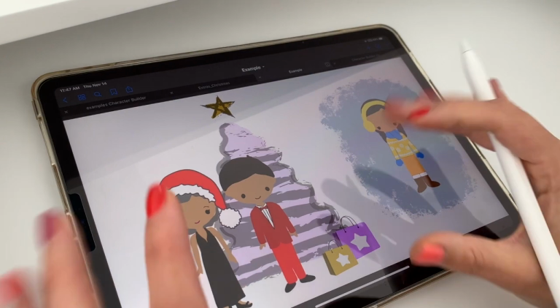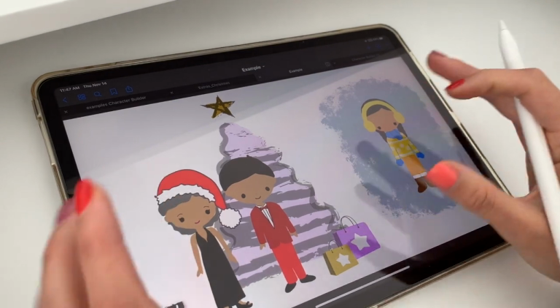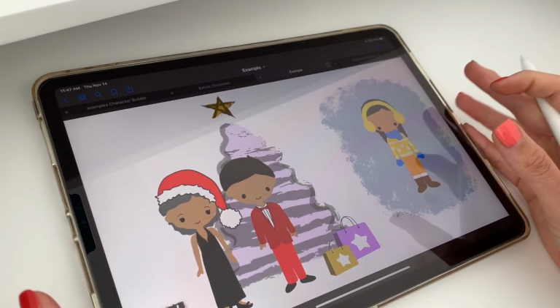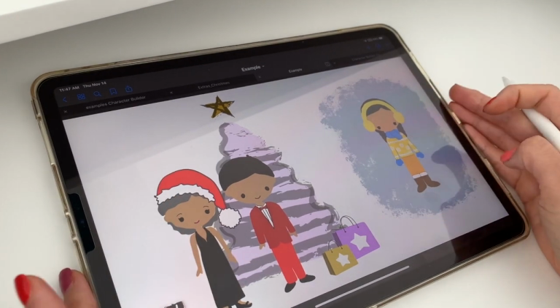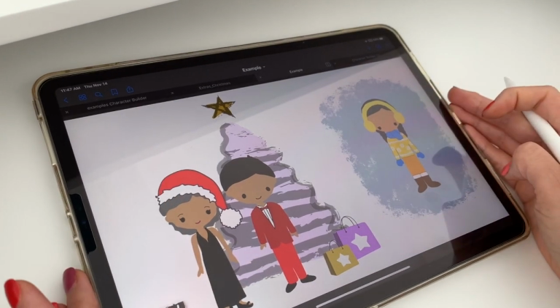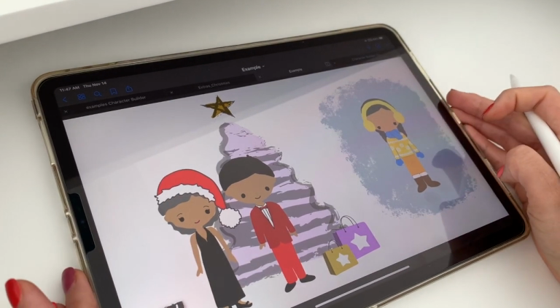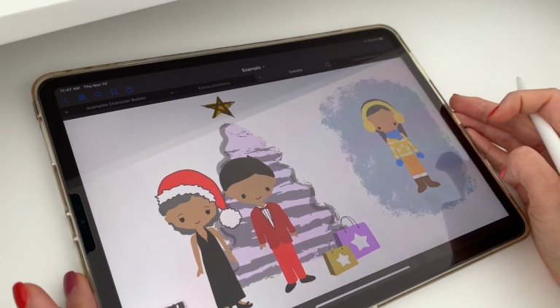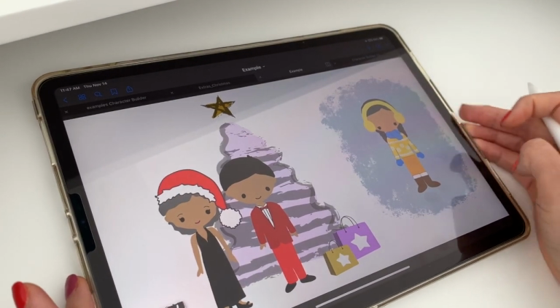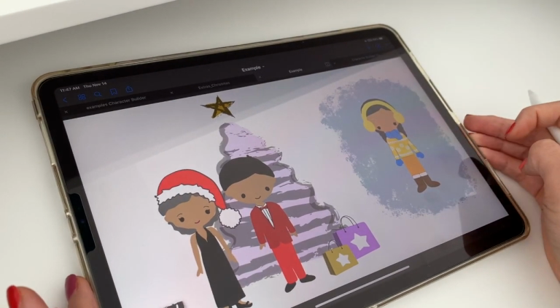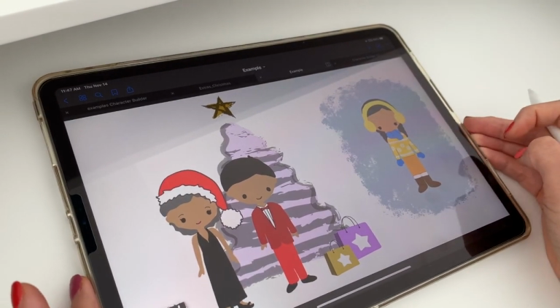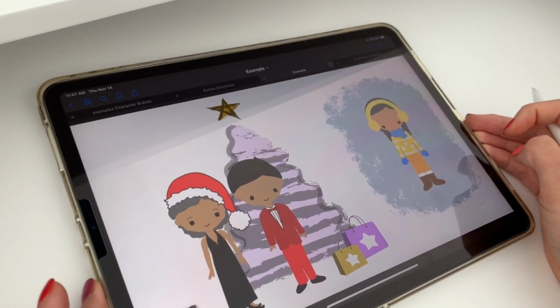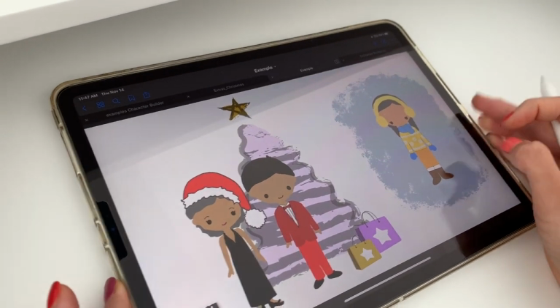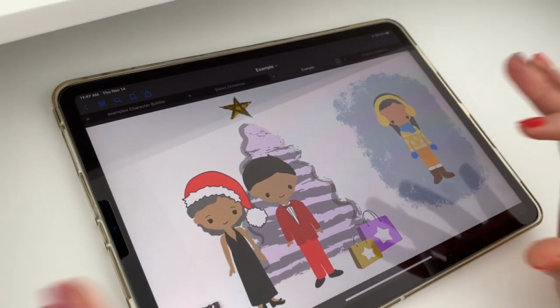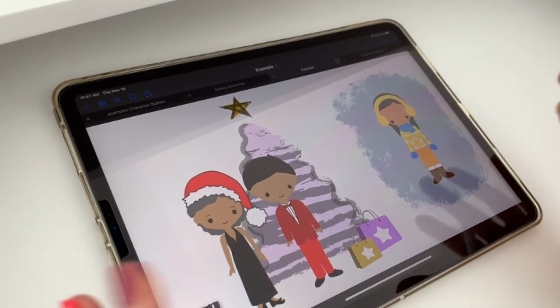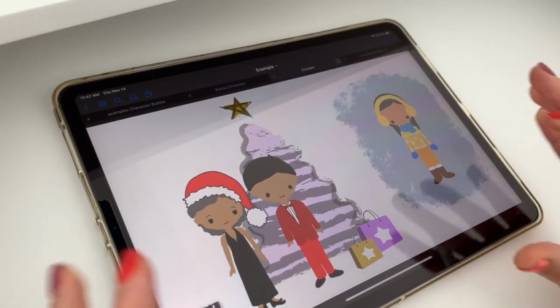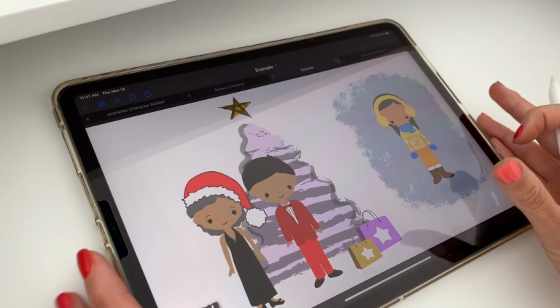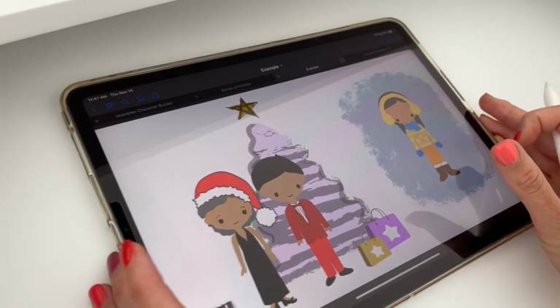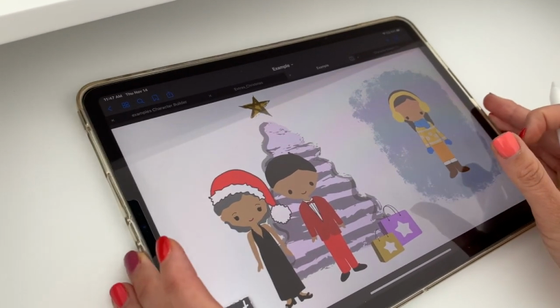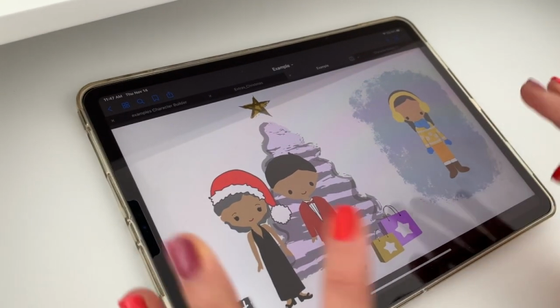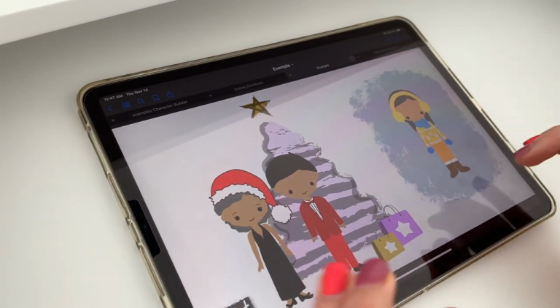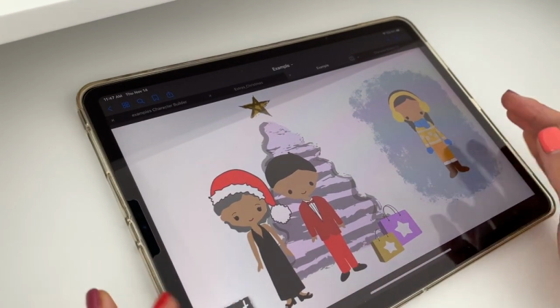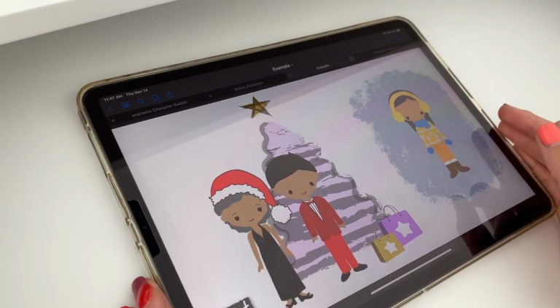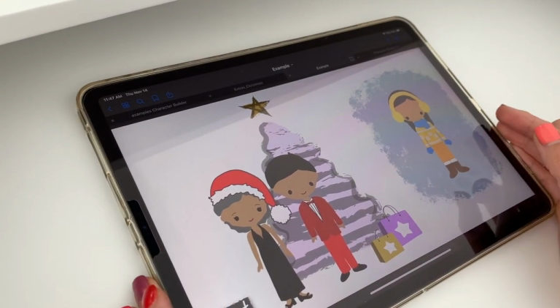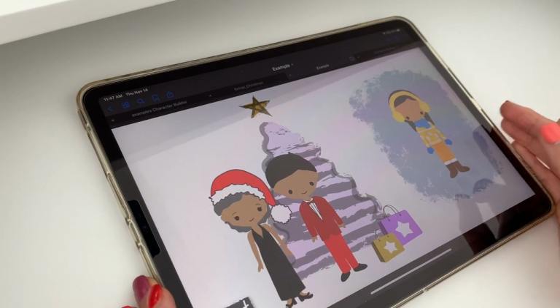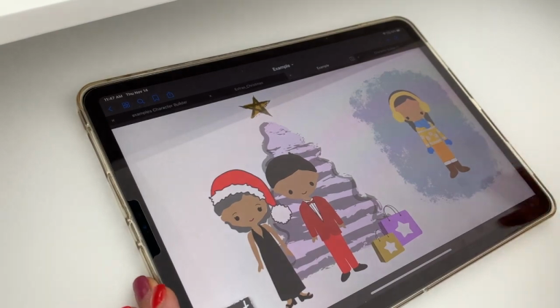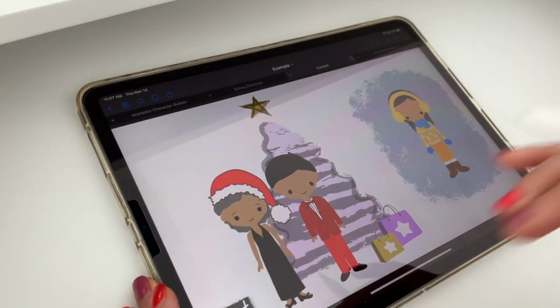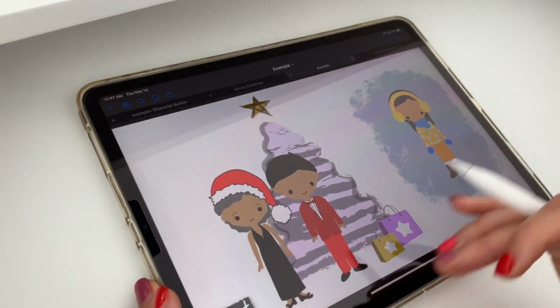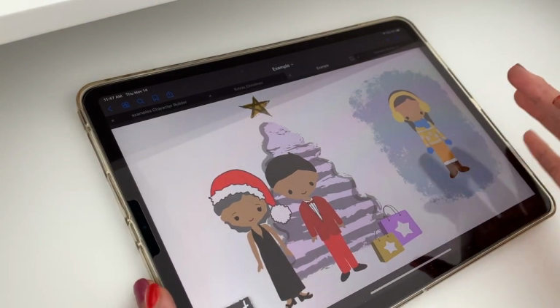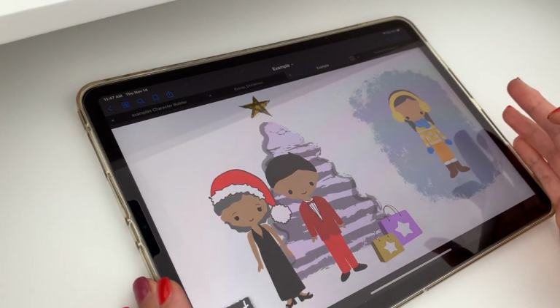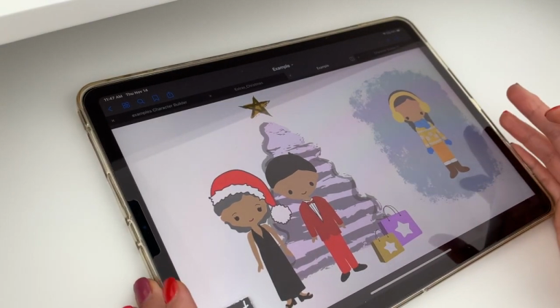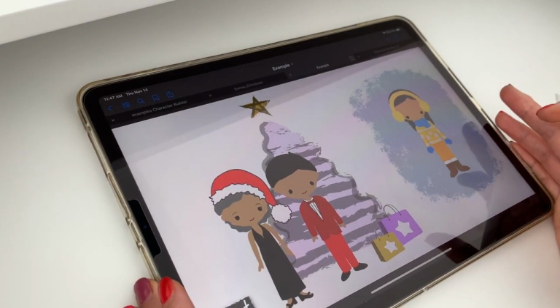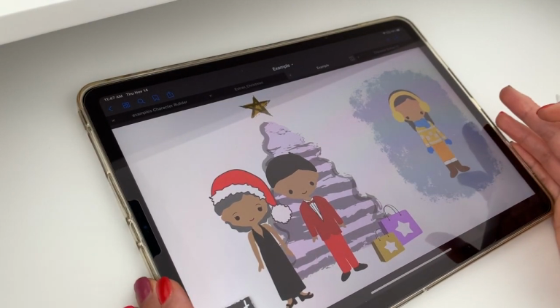Hi guys, I just wanted to make a quick video showing you what you can do with the little Christmas add-on for the character builder.